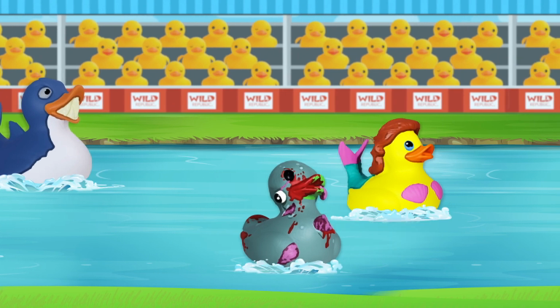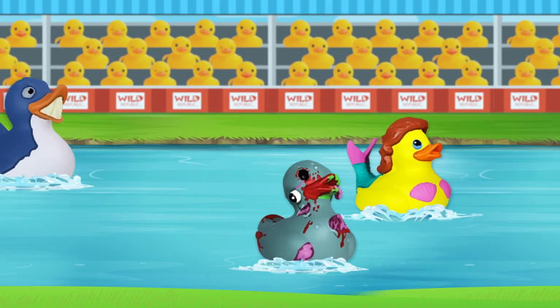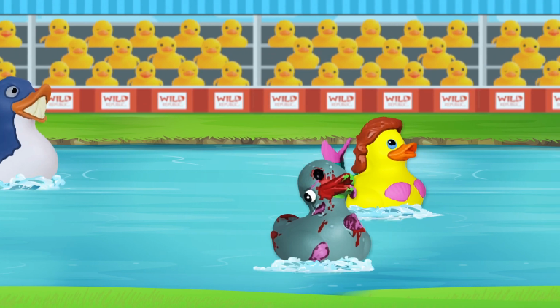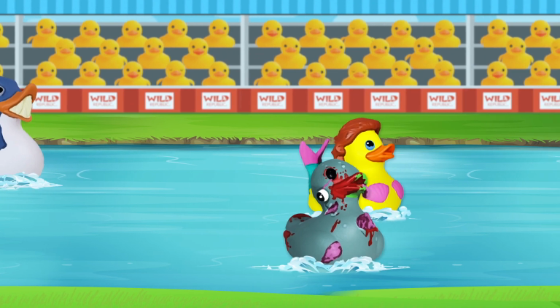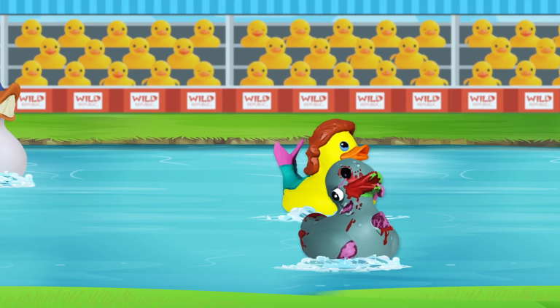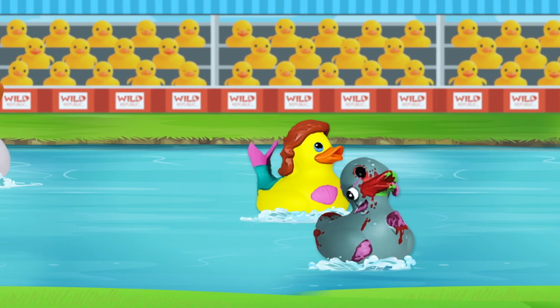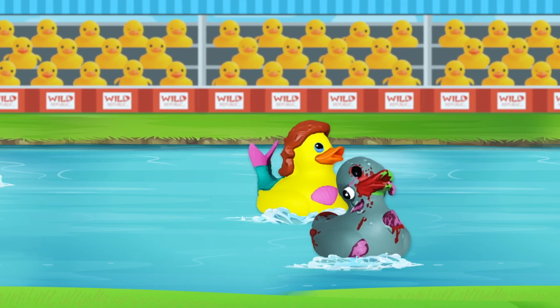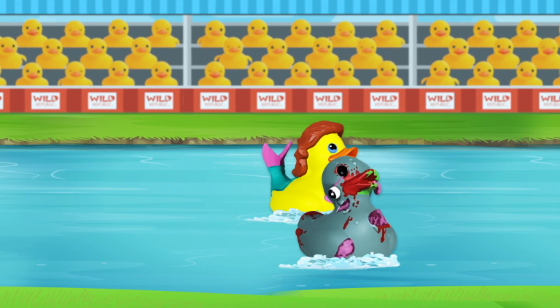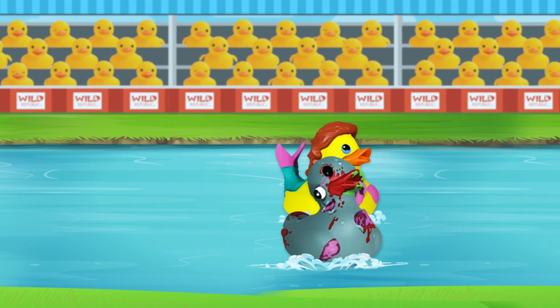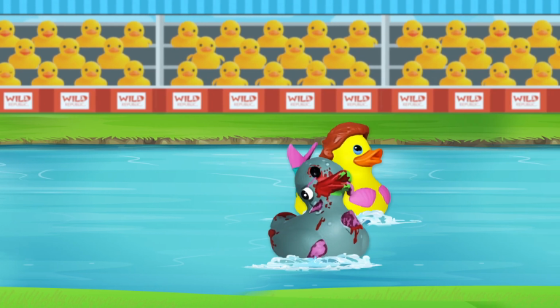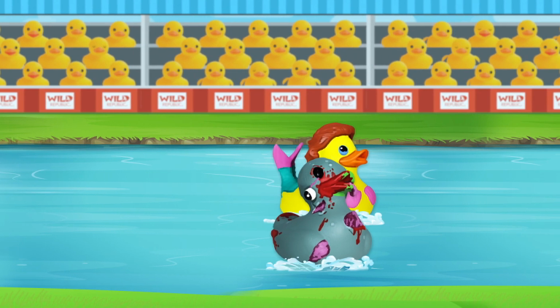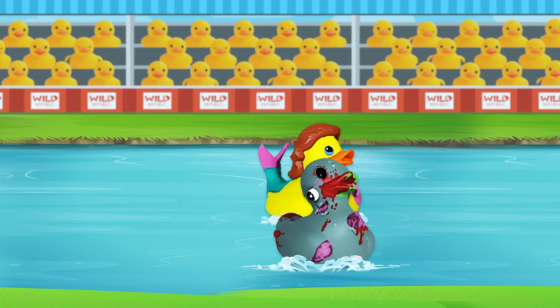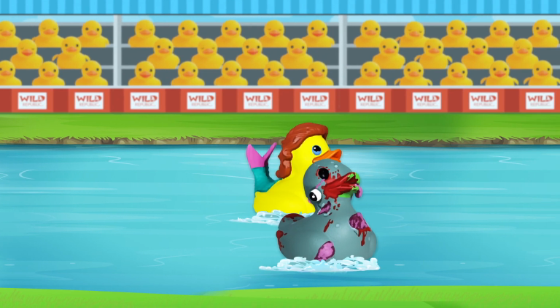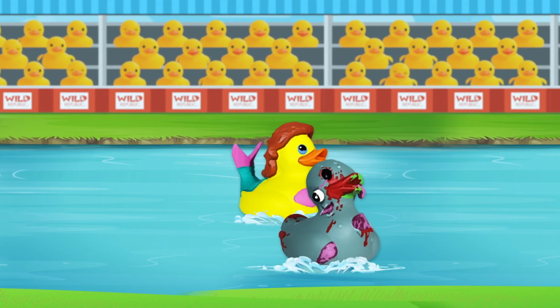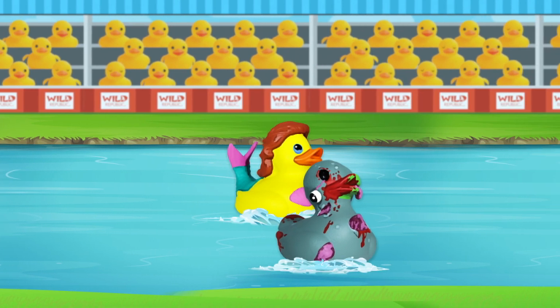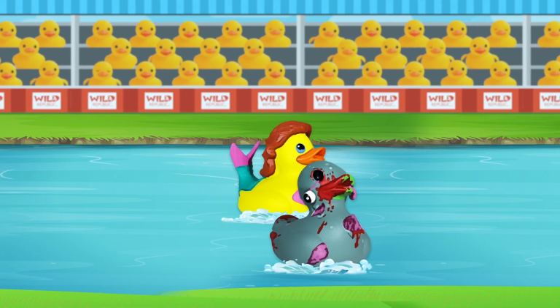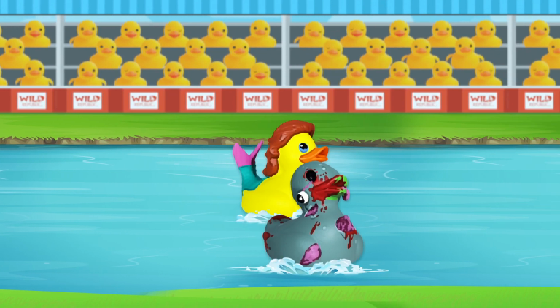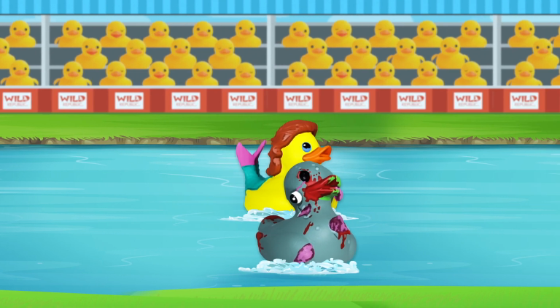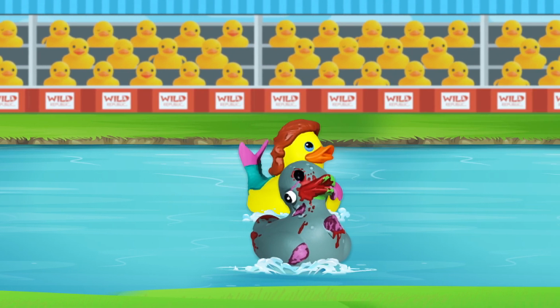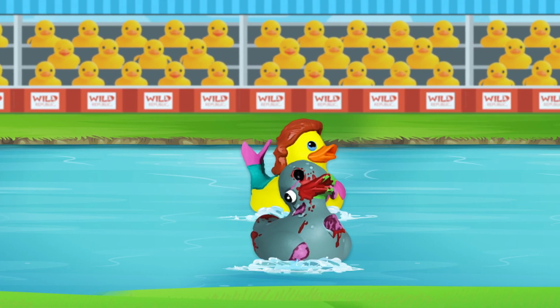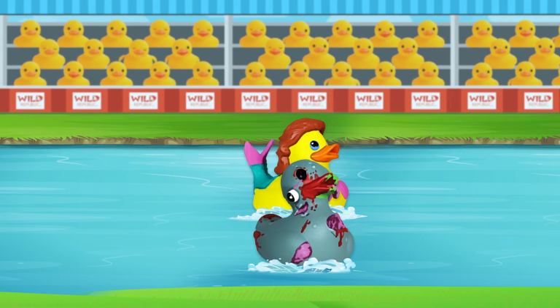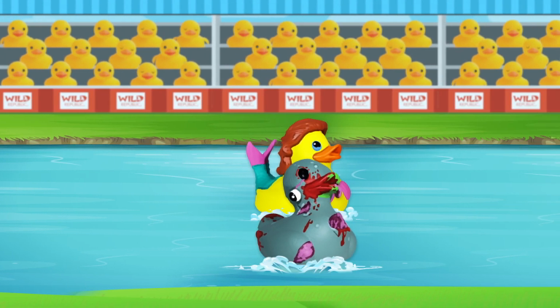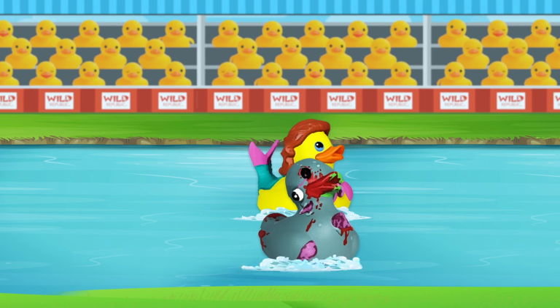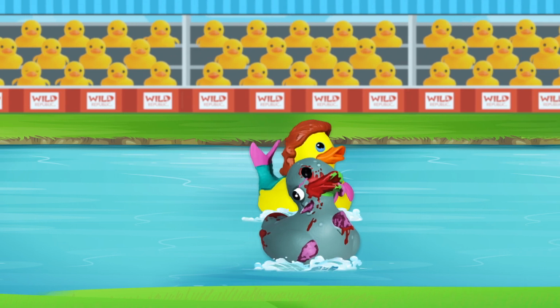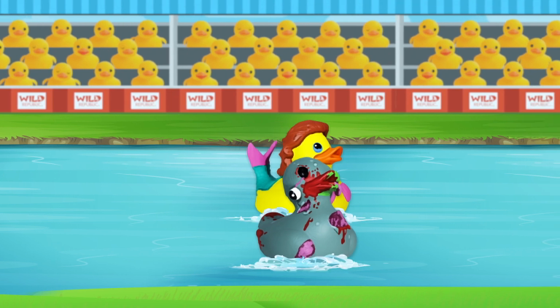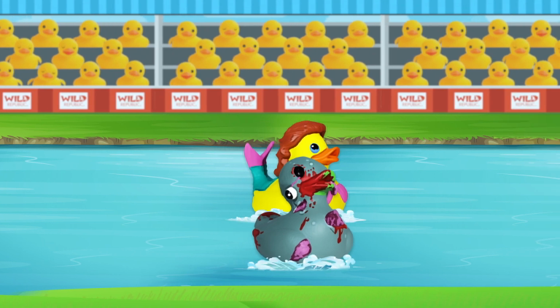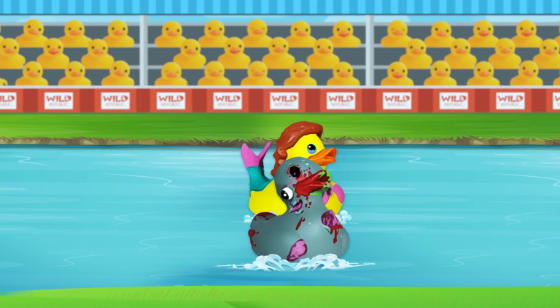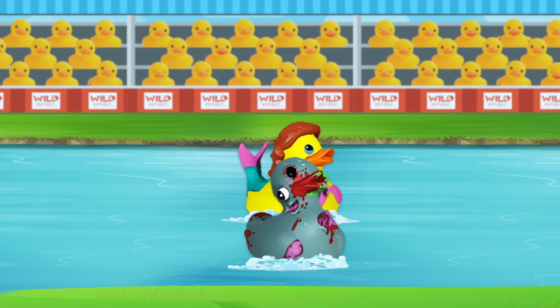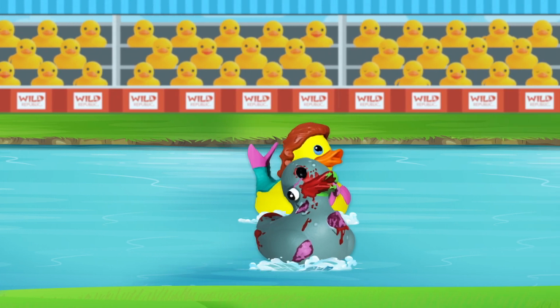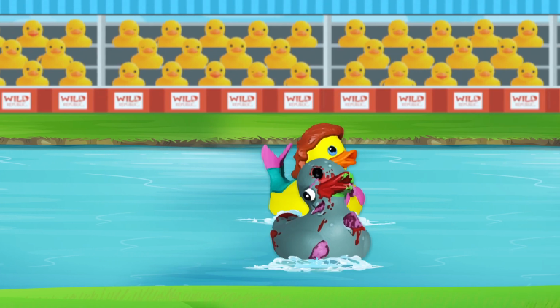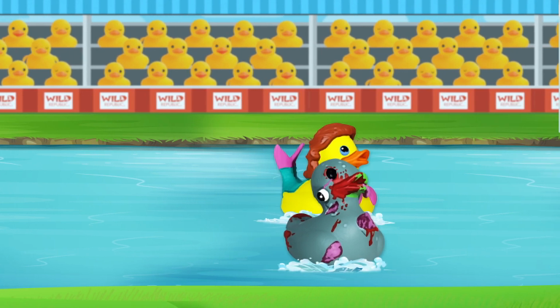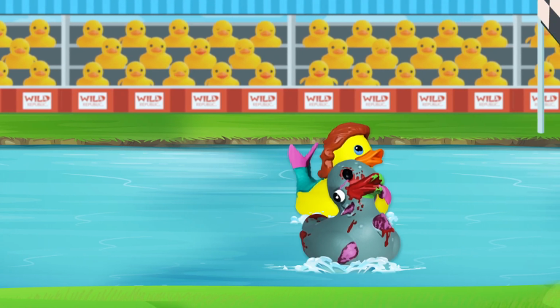It's Mermaid Duck, Zombie Duck, Mermaid Duck, Zombie Duck! Oh my gosh, there's just no telling who is going to win!